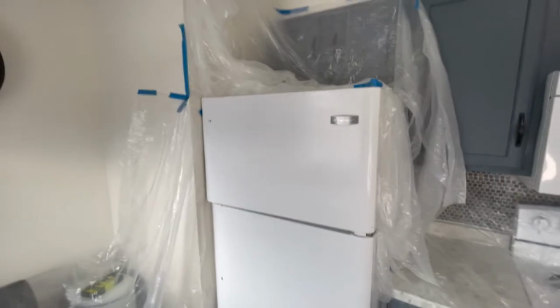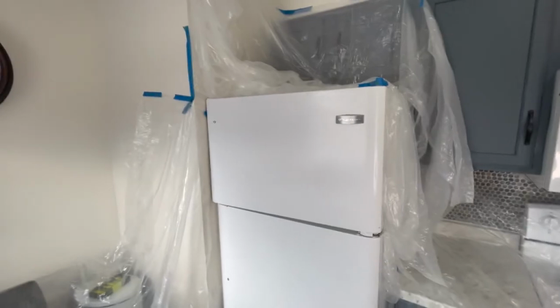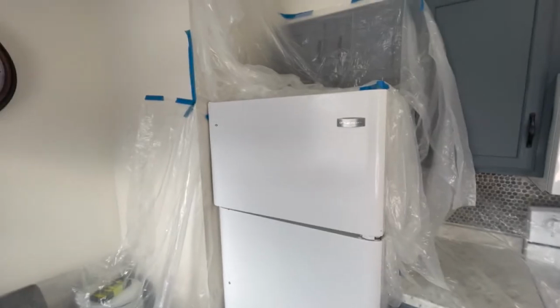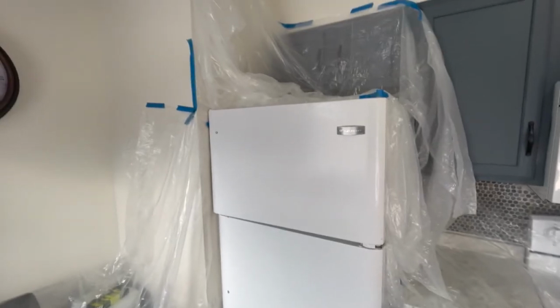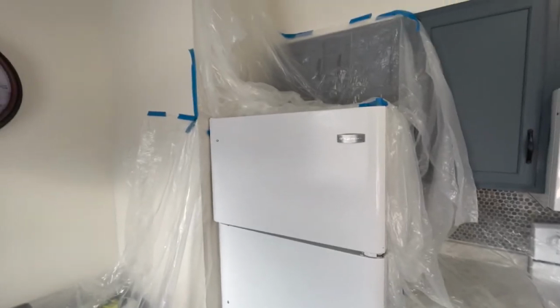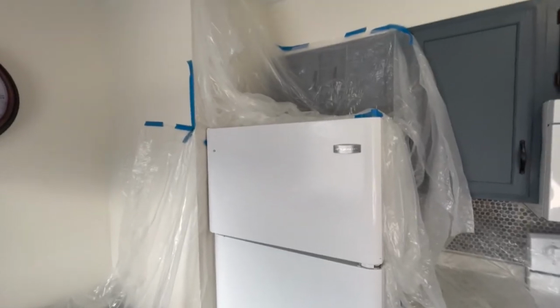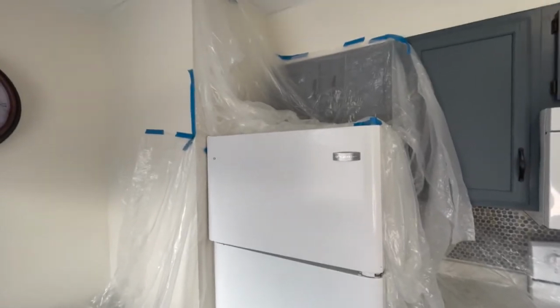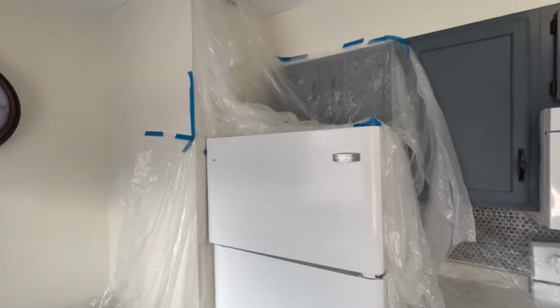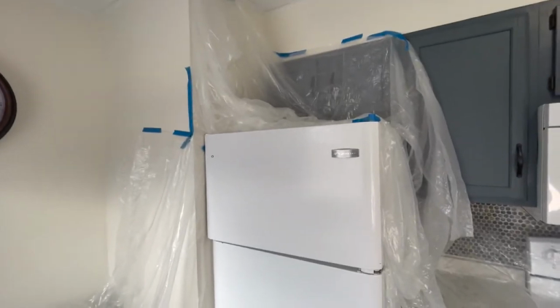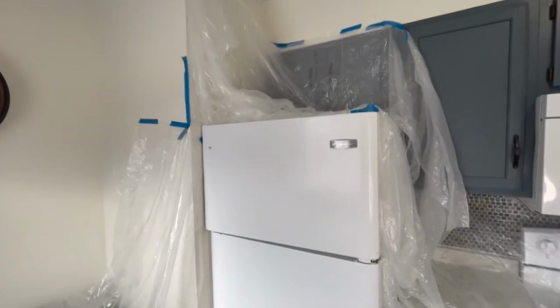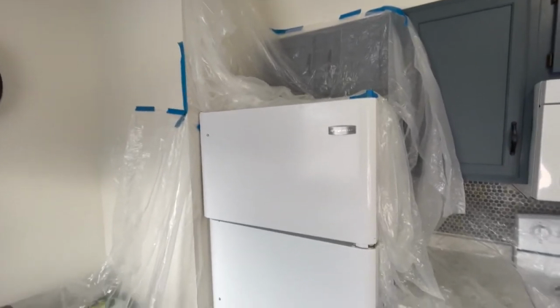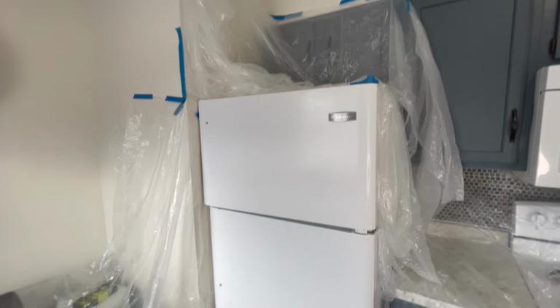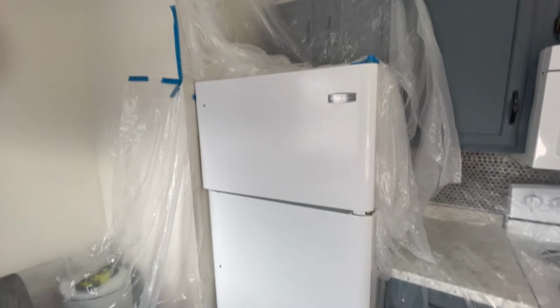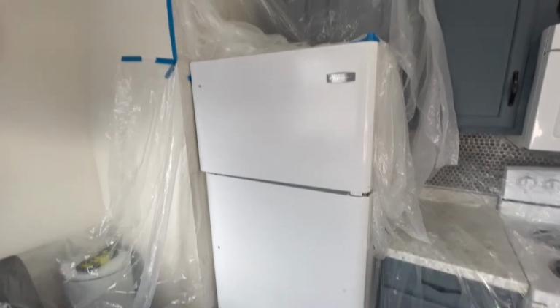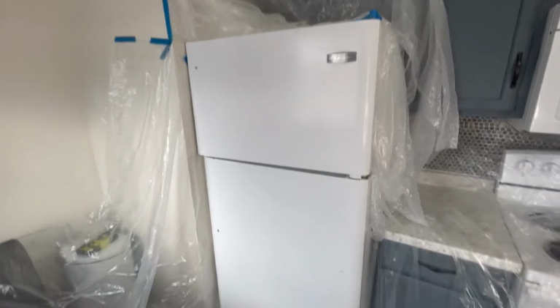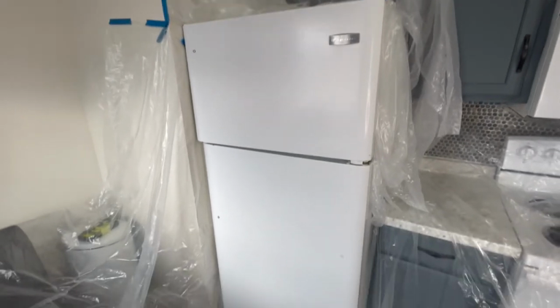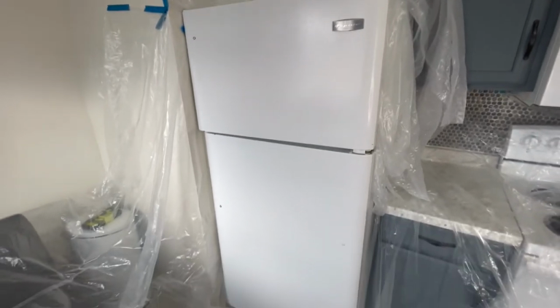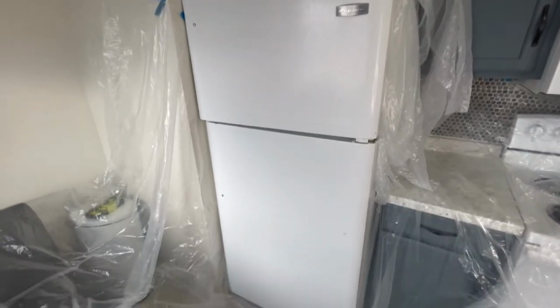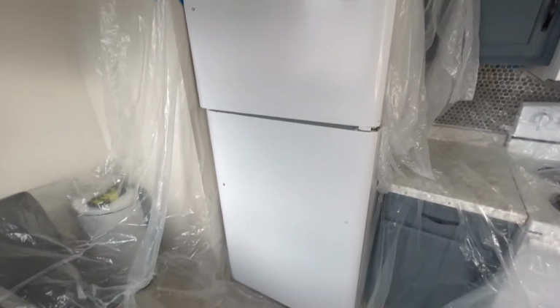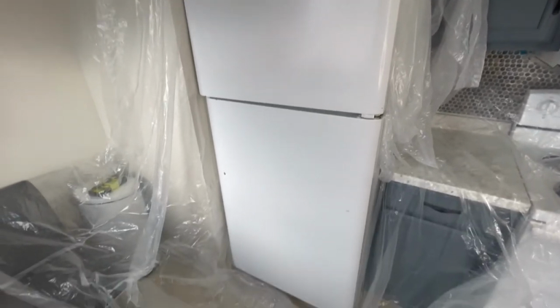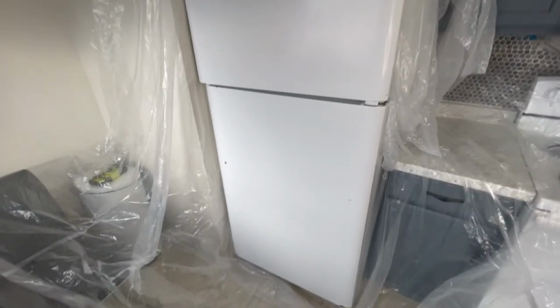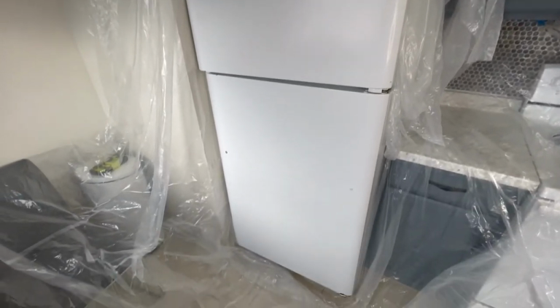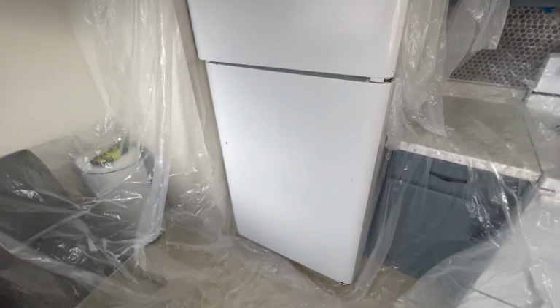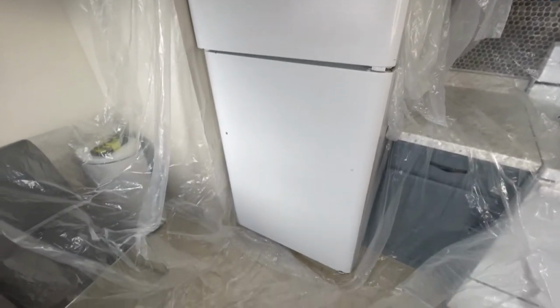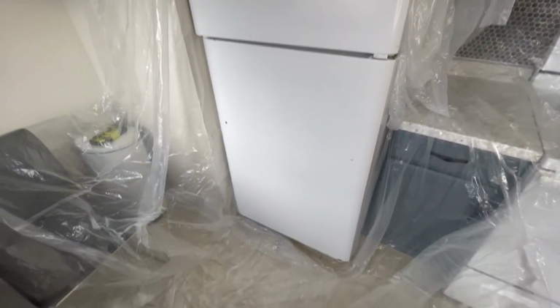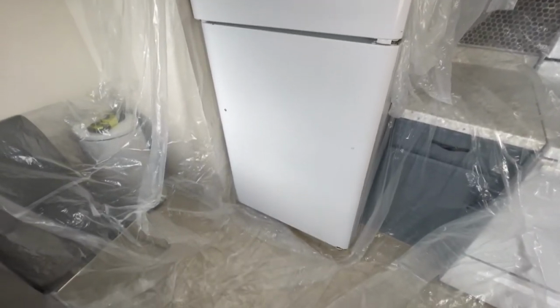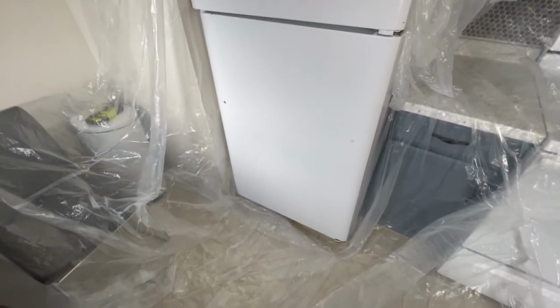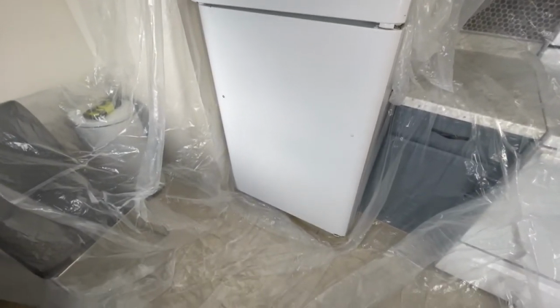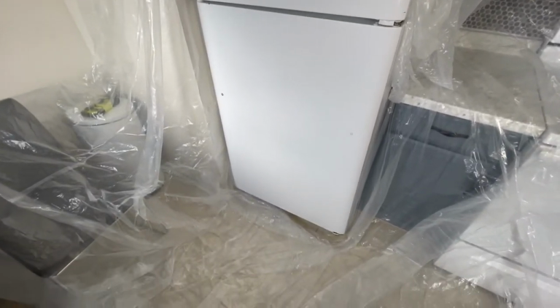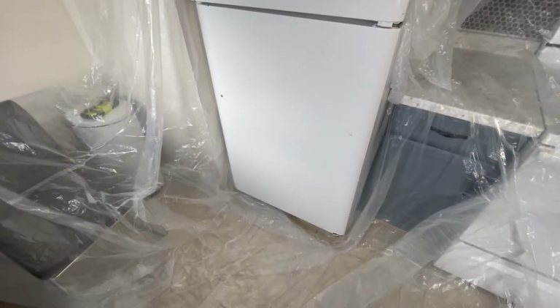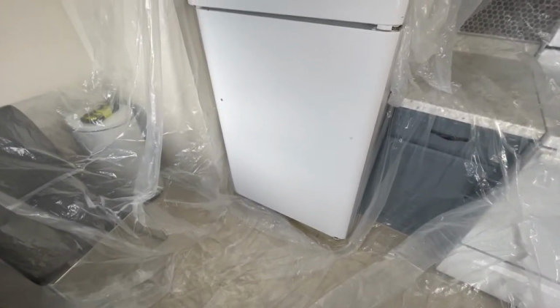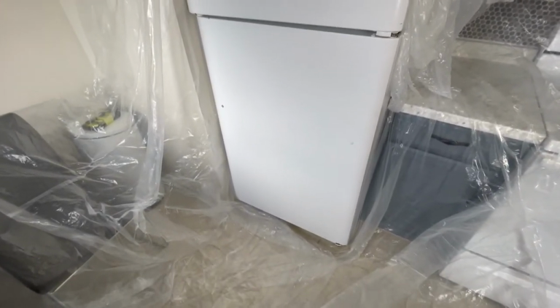And here is my lovely setup — all taped off and covered with tarps.